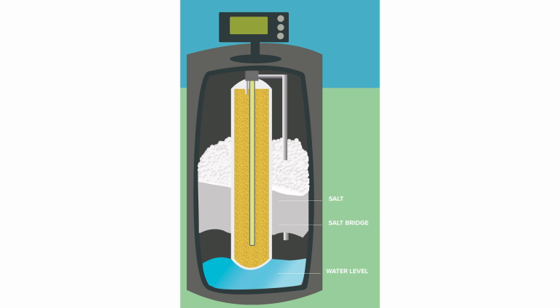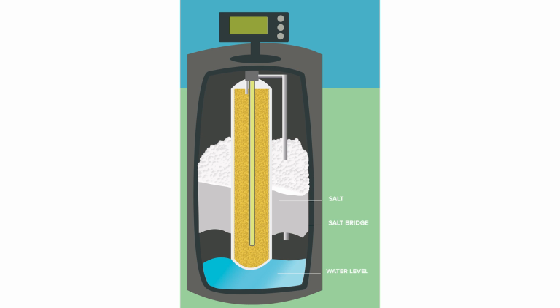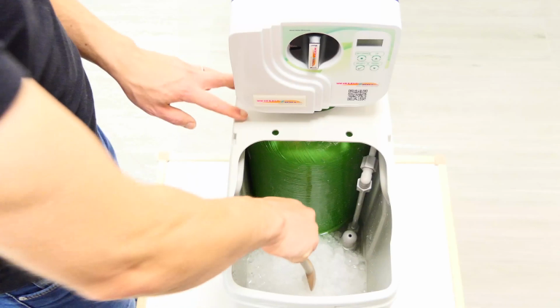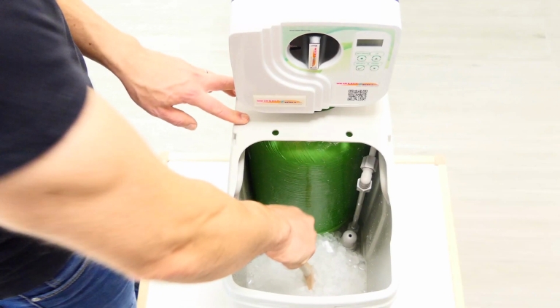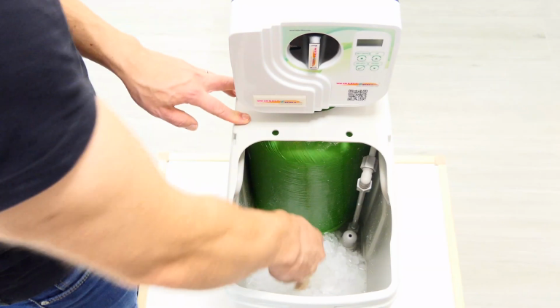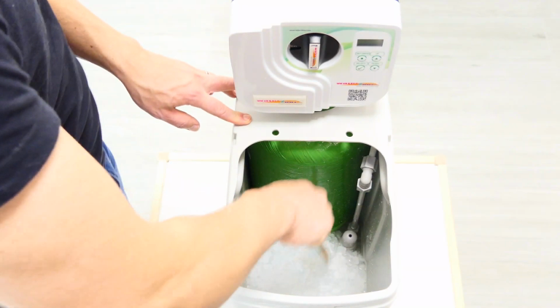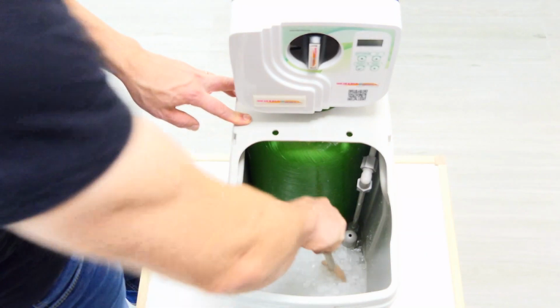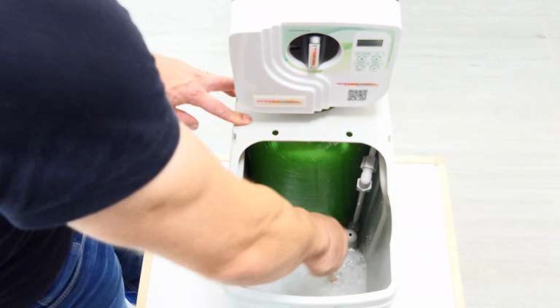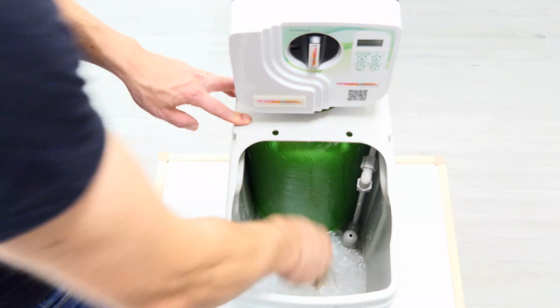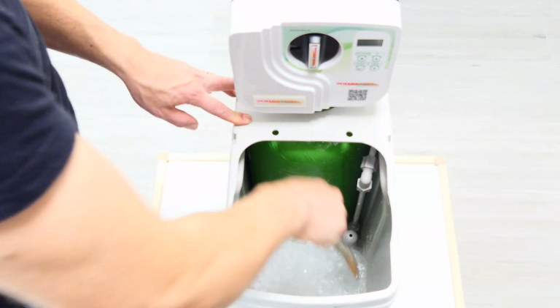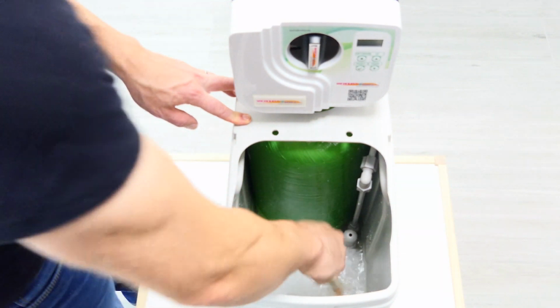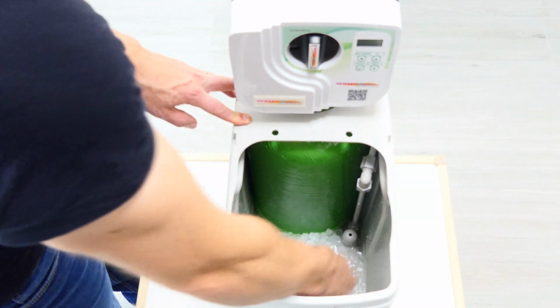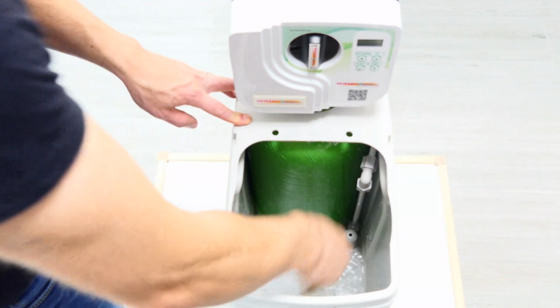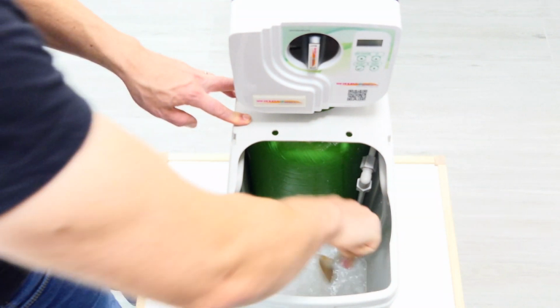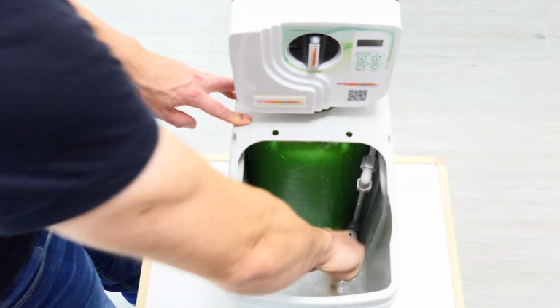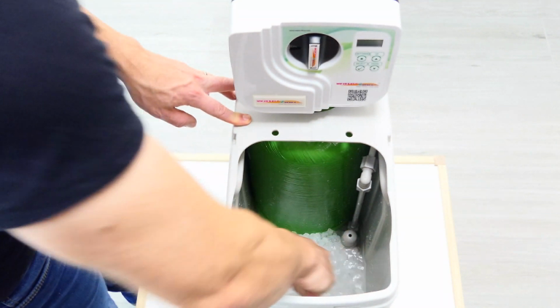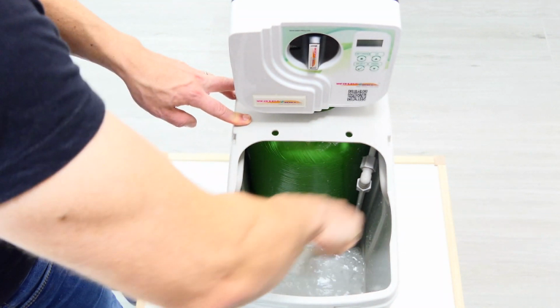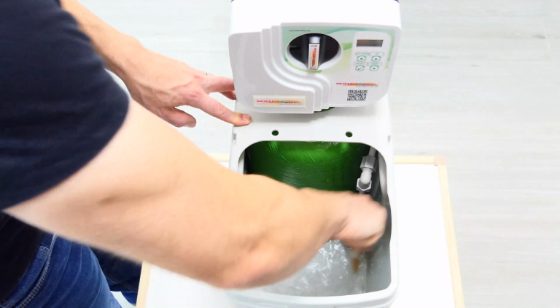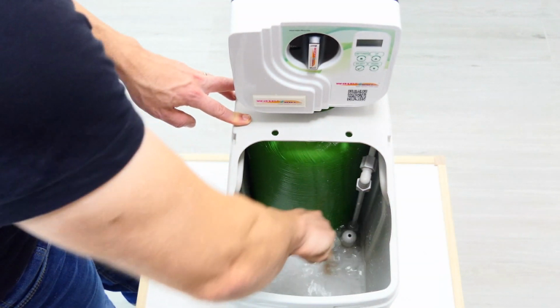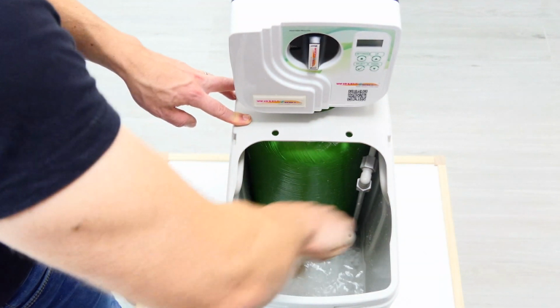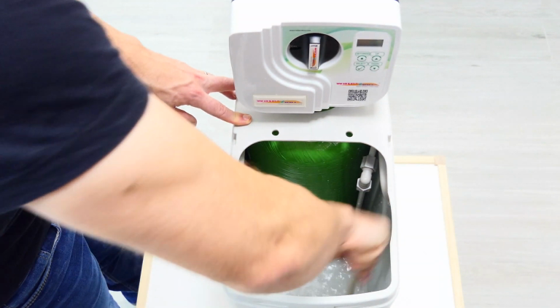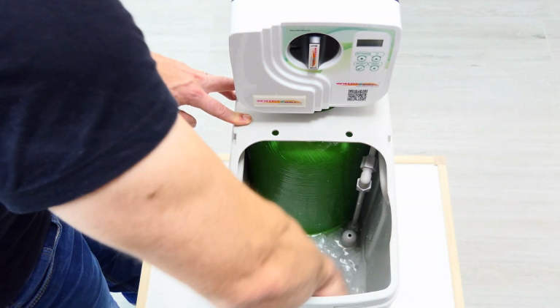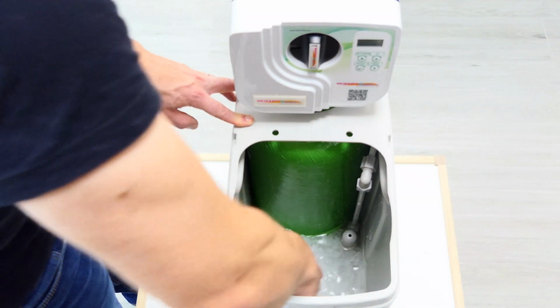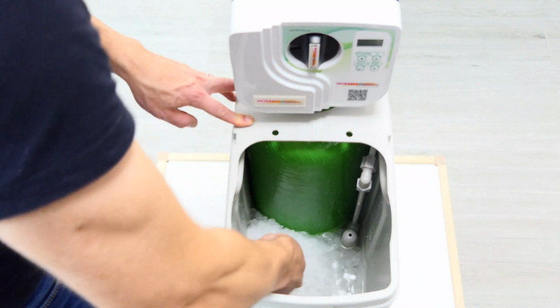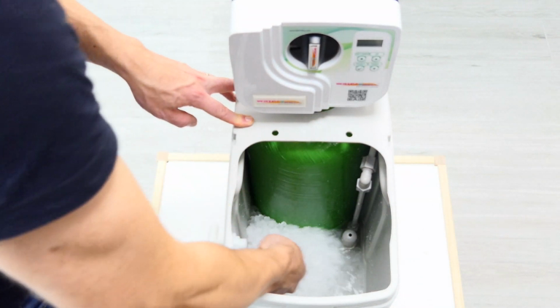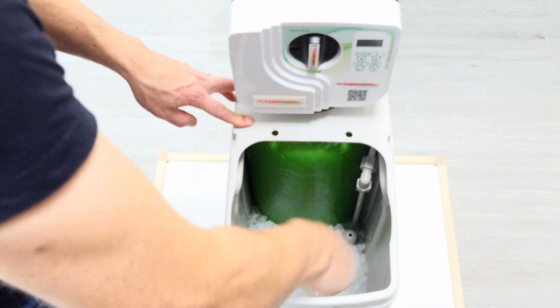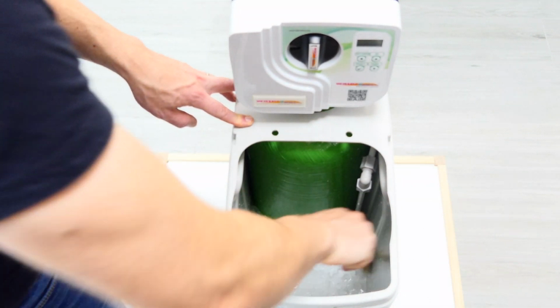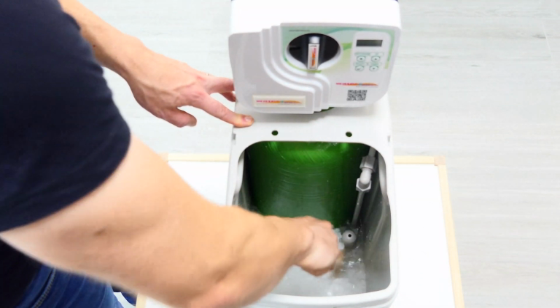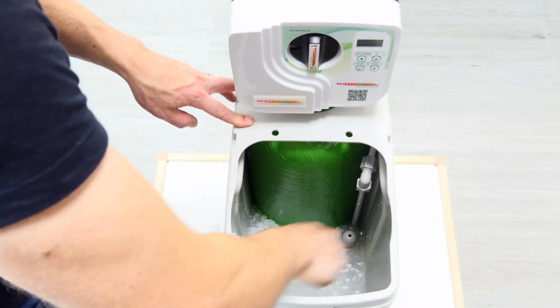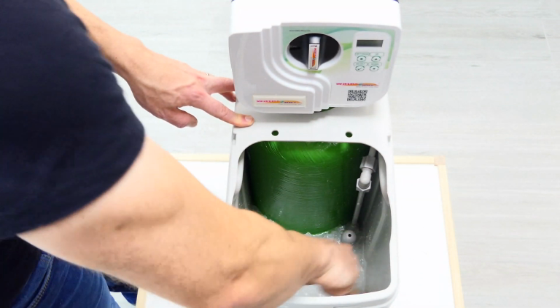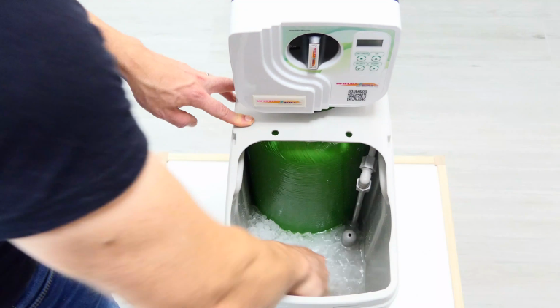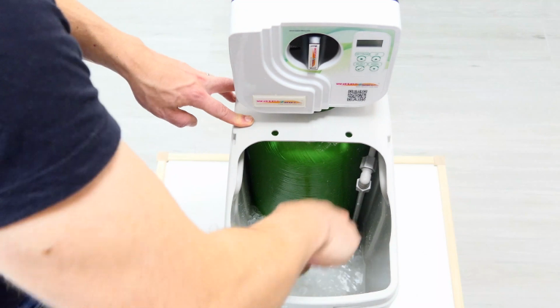To check for bridging in your water softener, use a clean implement to stir the salt, making sure that you can get to the bottom of the salt tank.